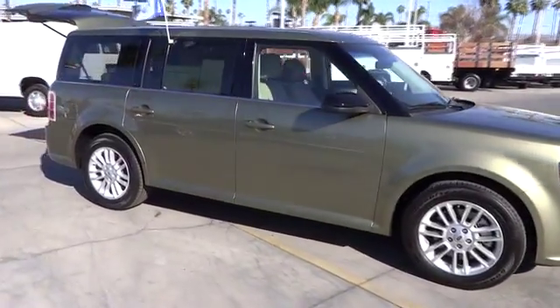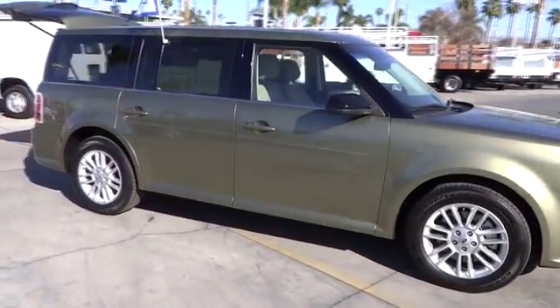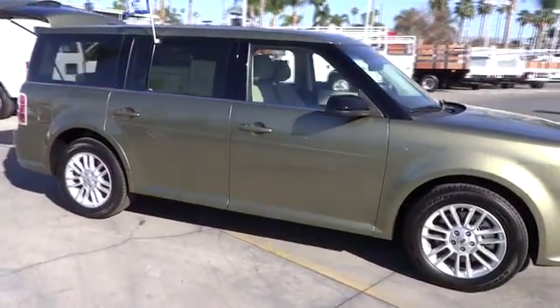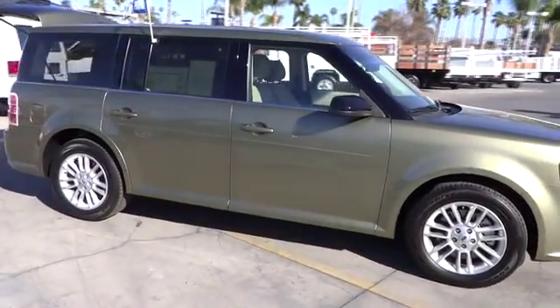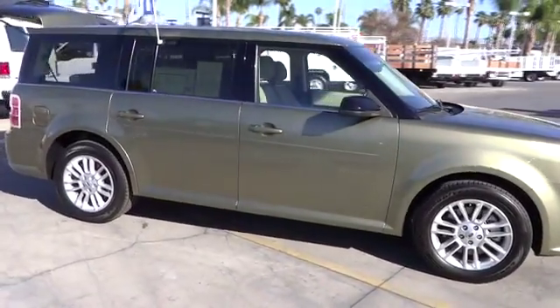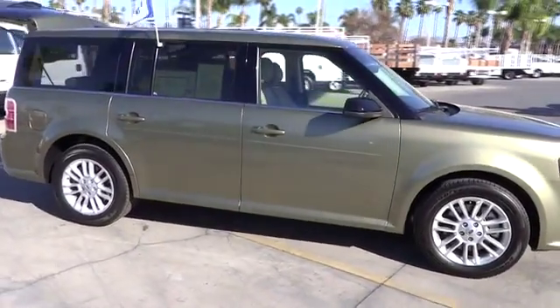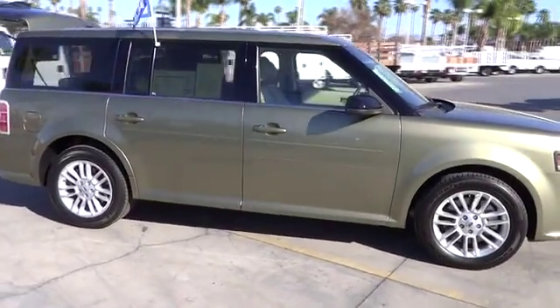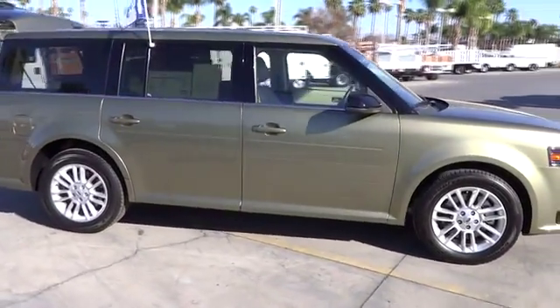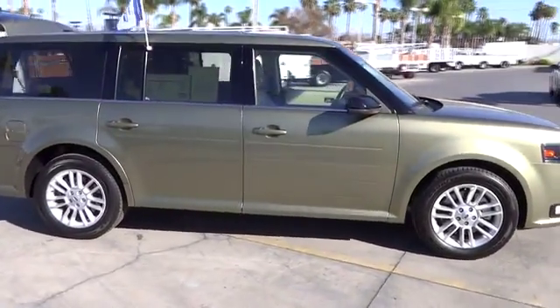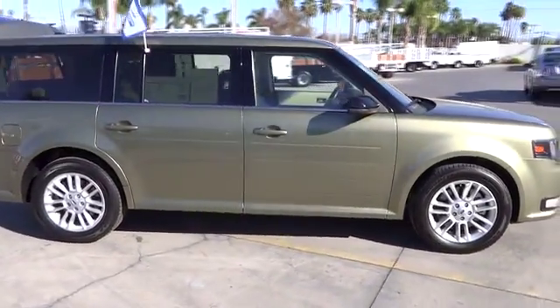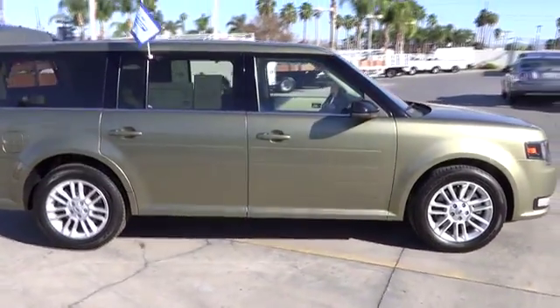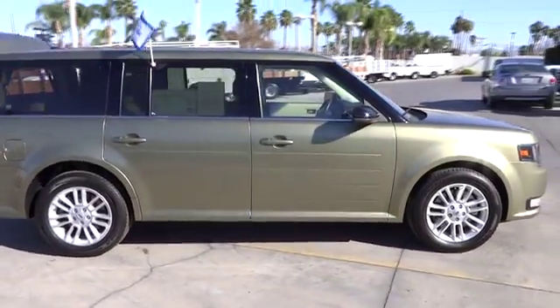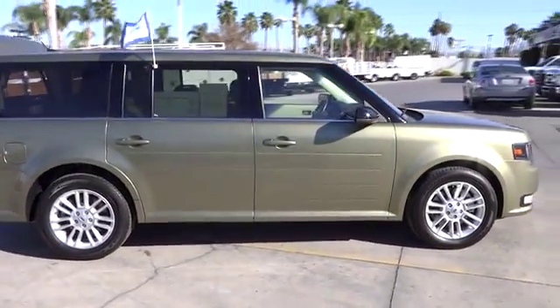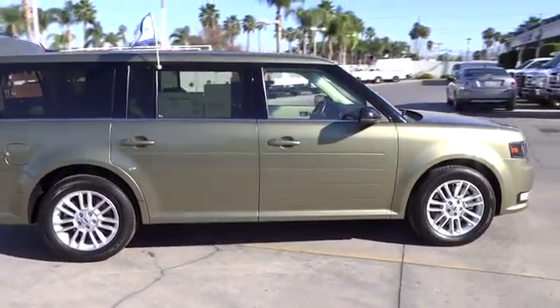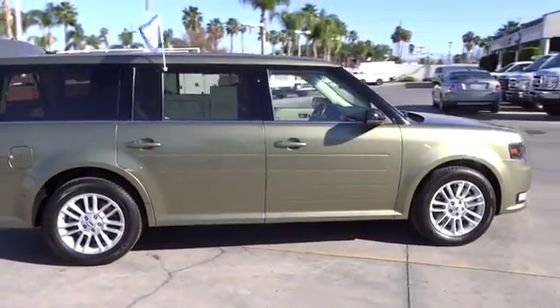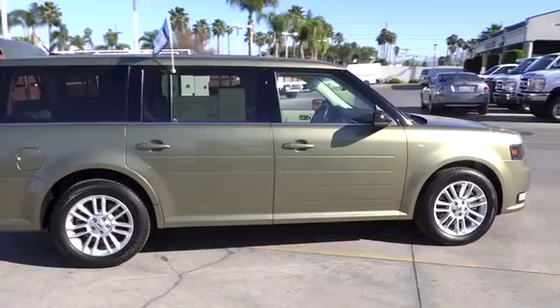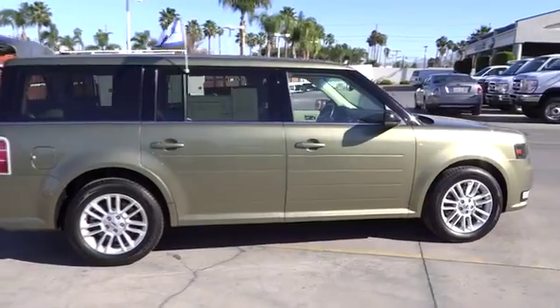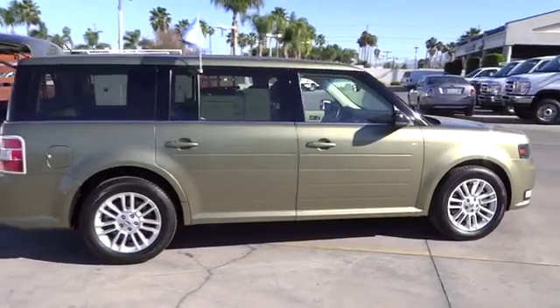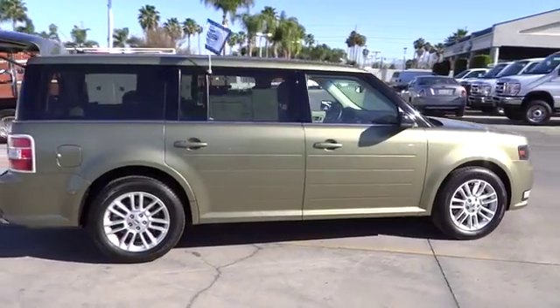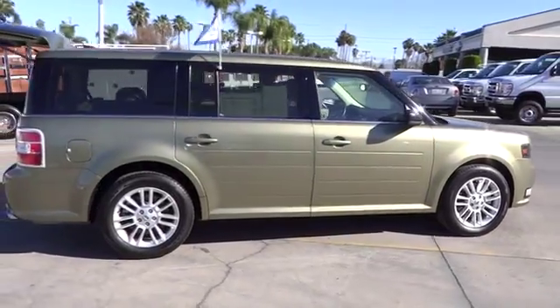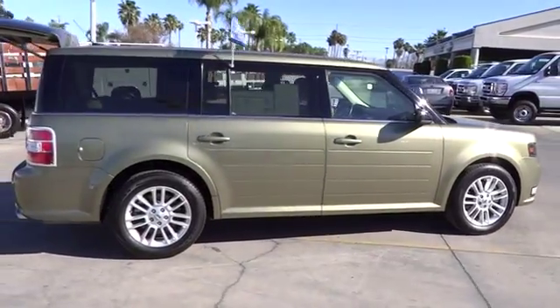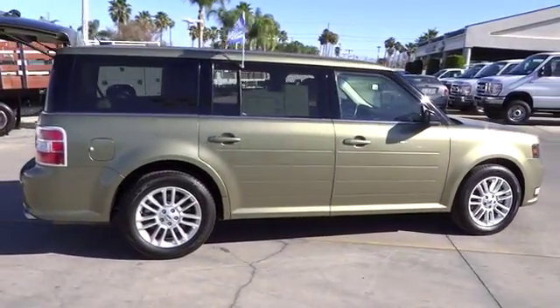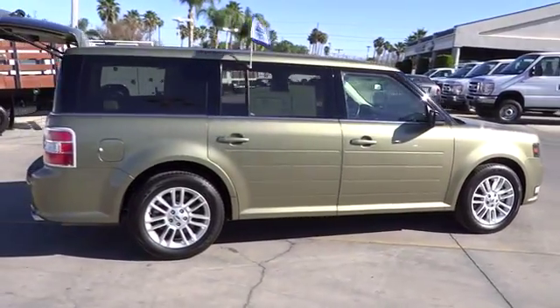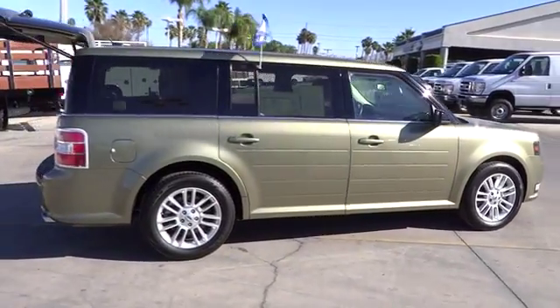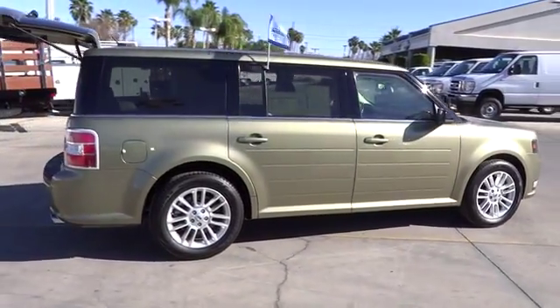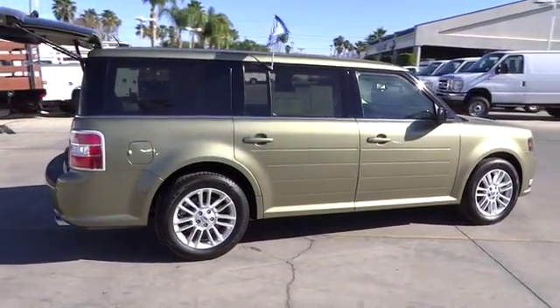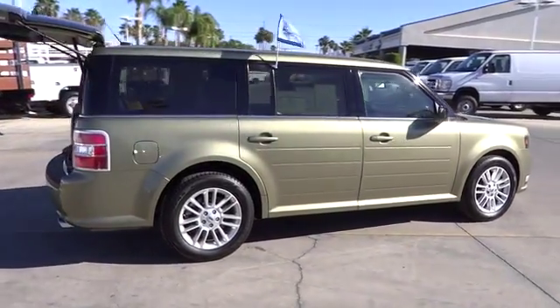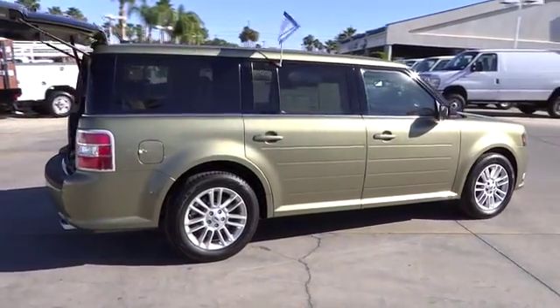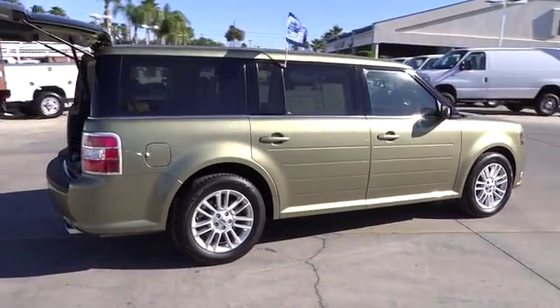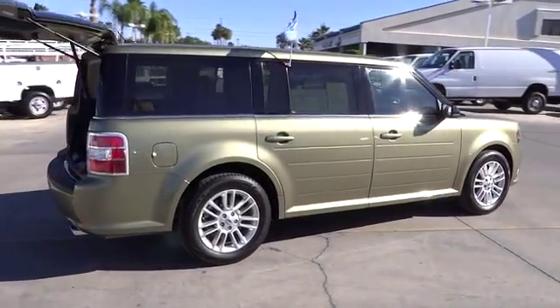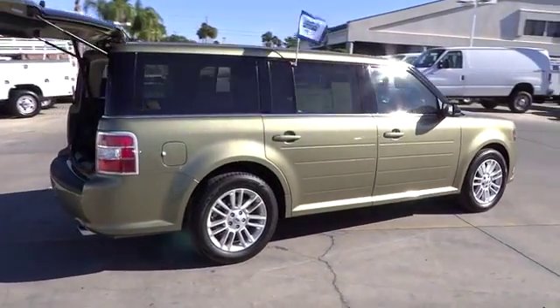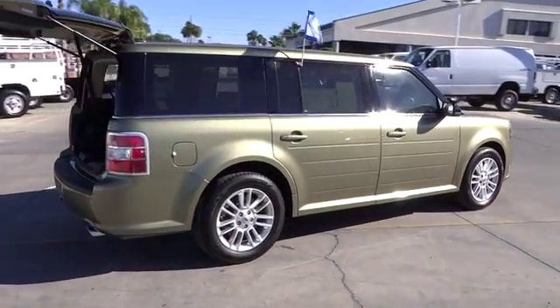This vehicle has less than 15,000 miles. Here are some of this vehicle's great options: steering wheel audio controls.